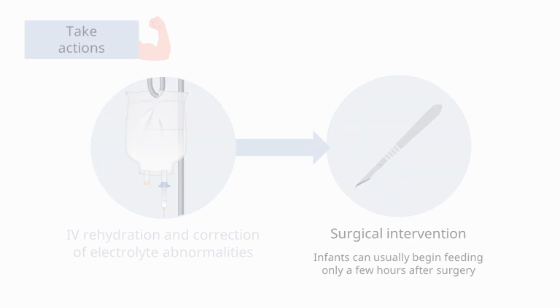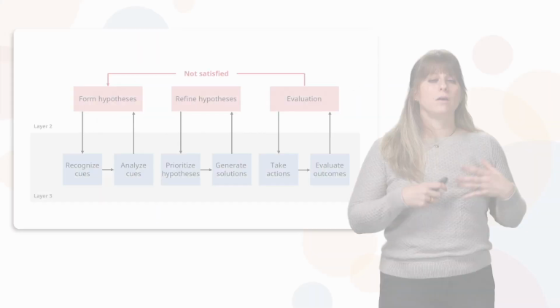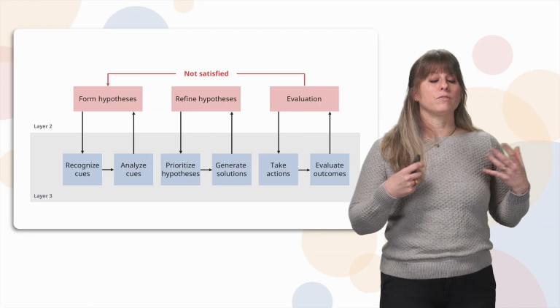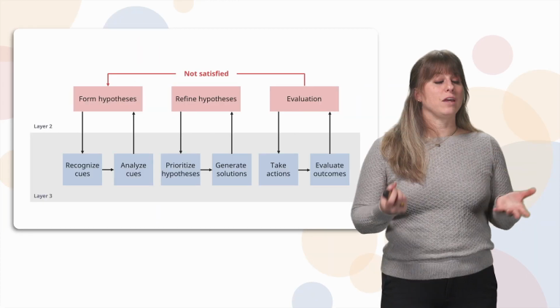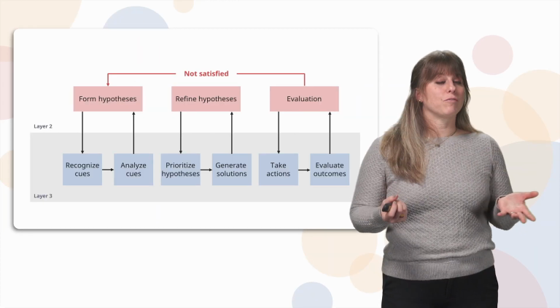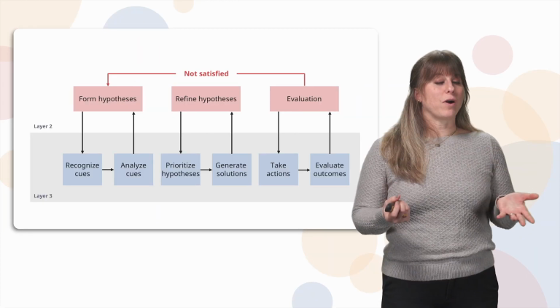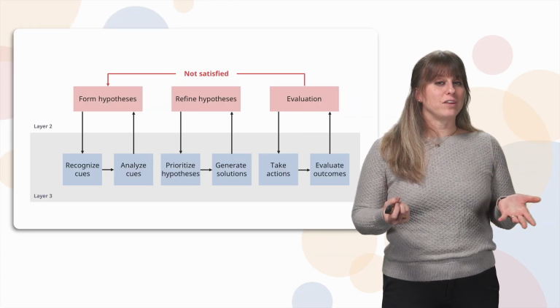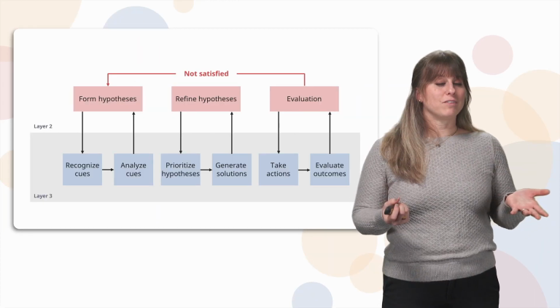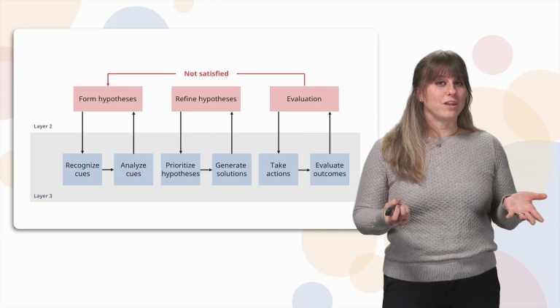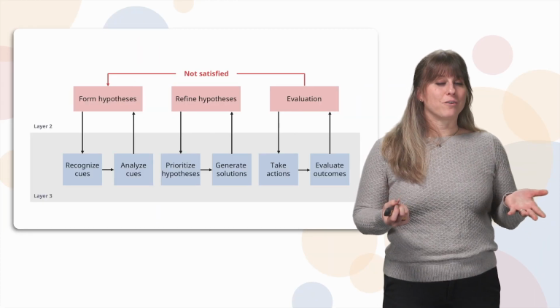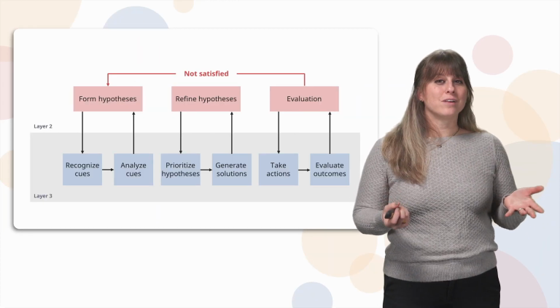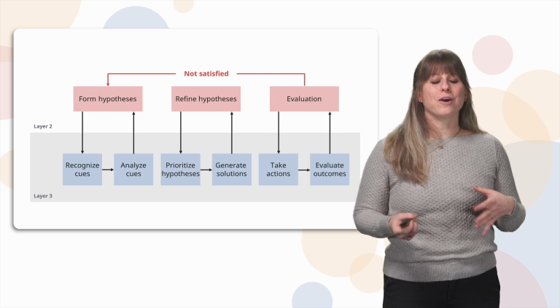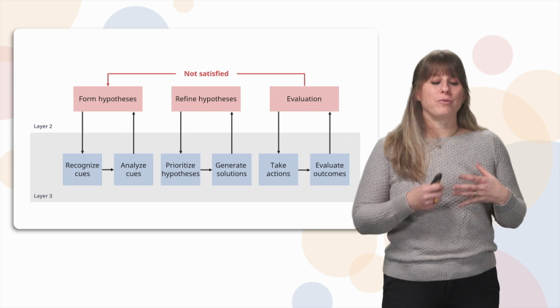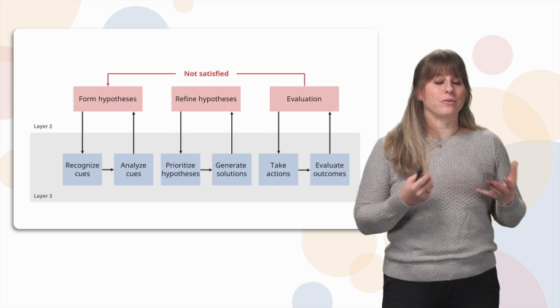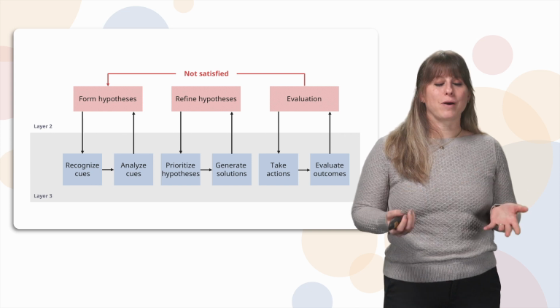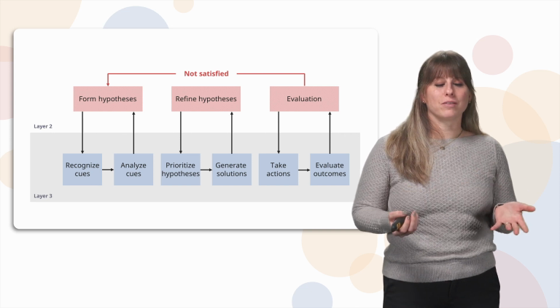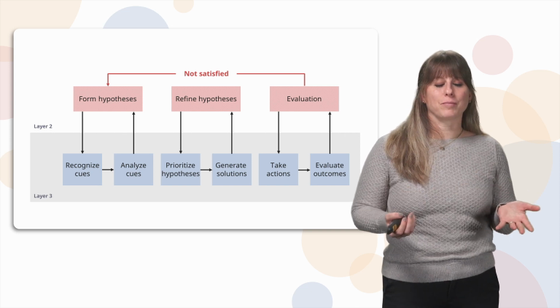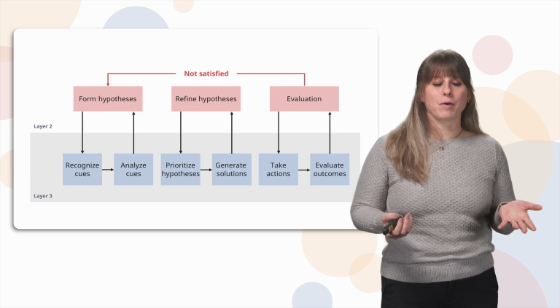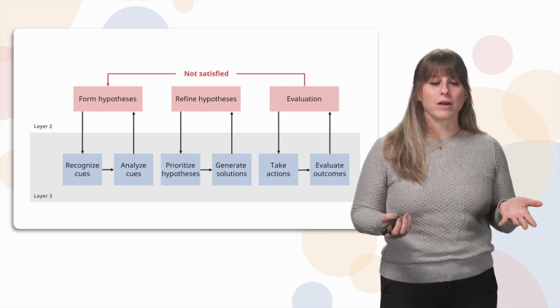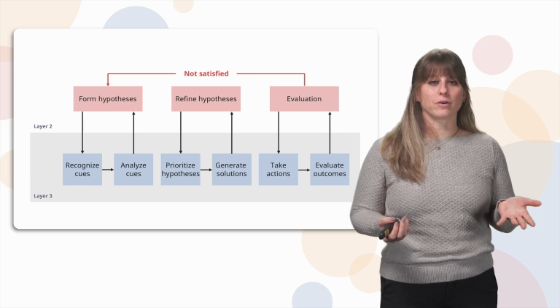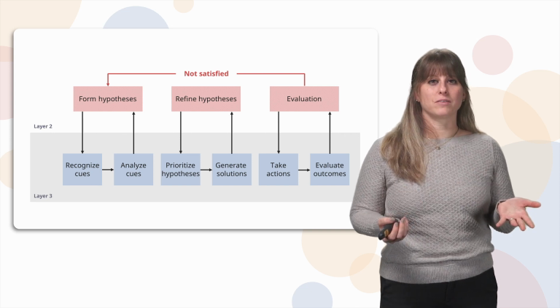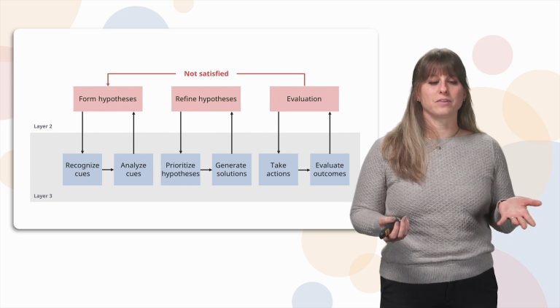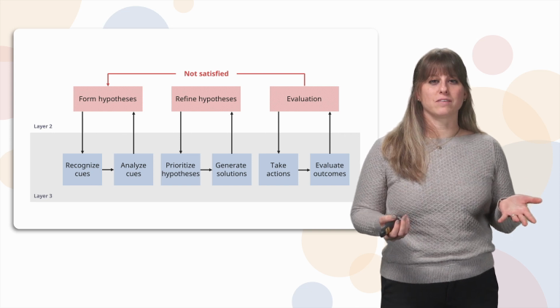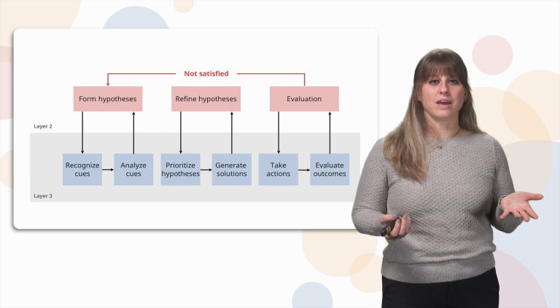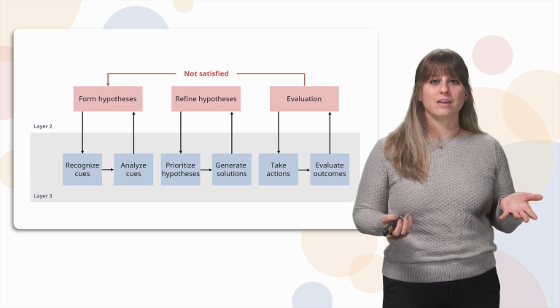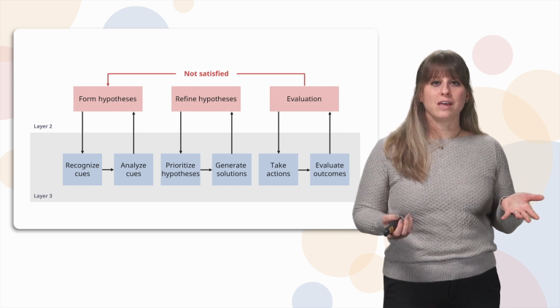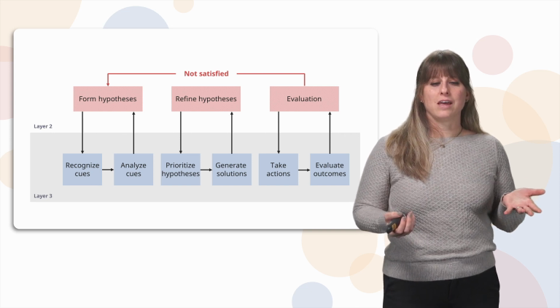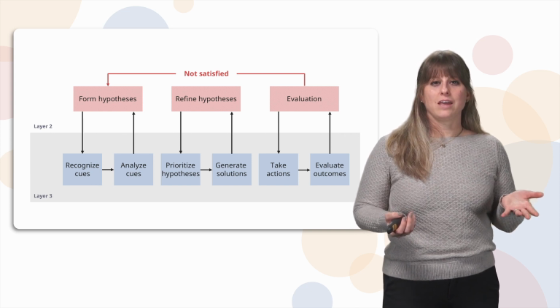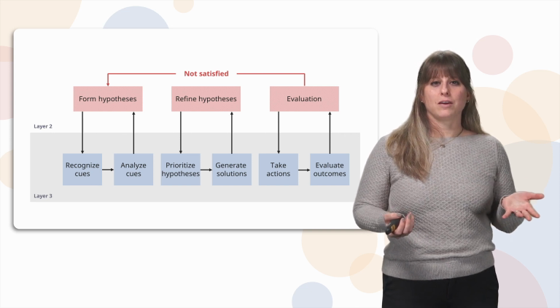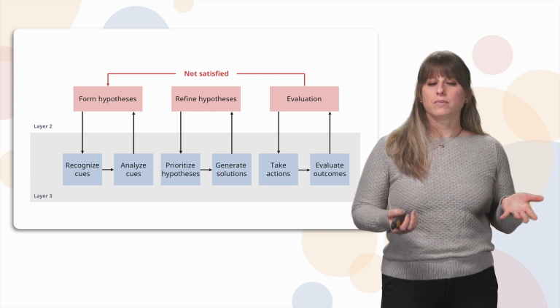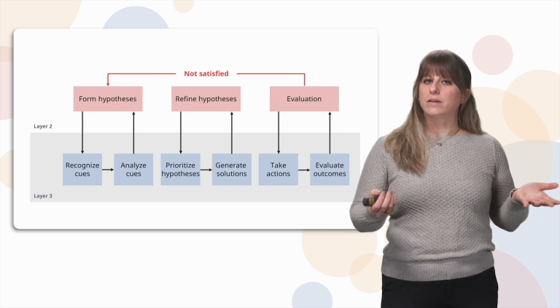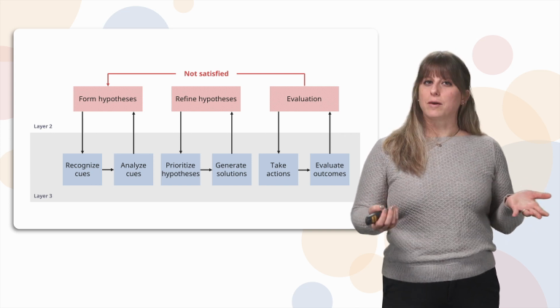Thank you for watching this video. I hope you learned something about pyloric stenosis today. We'll see you next time.